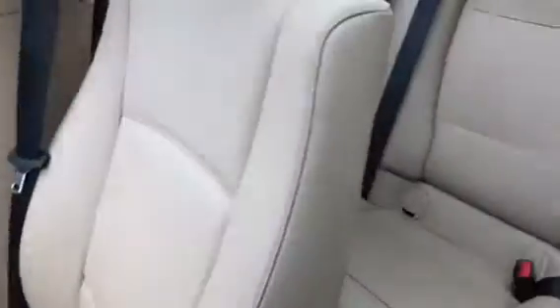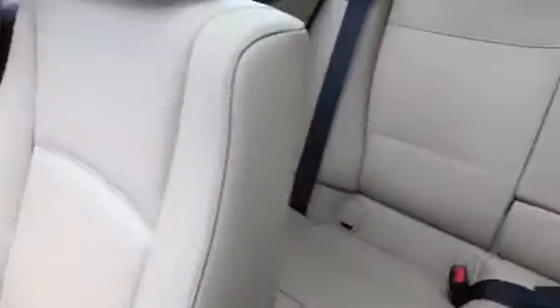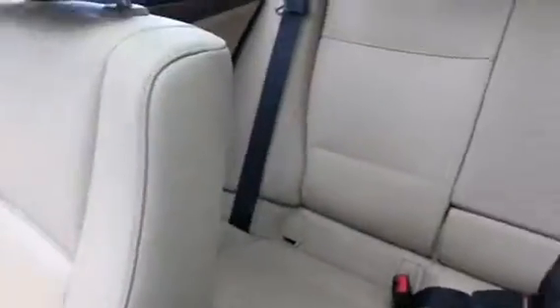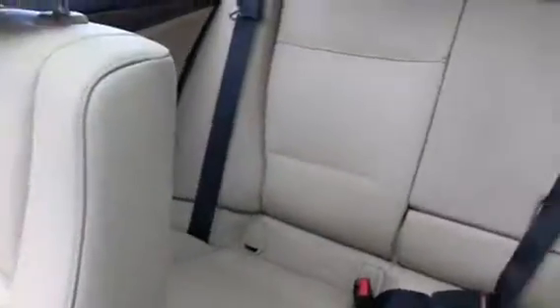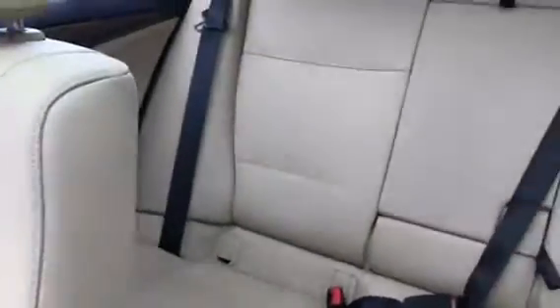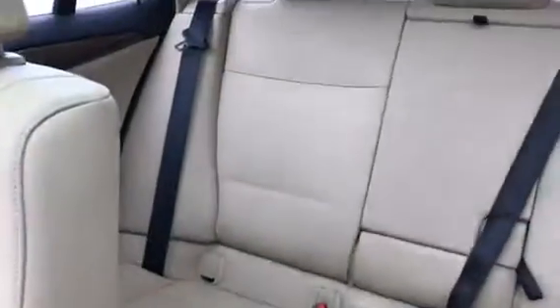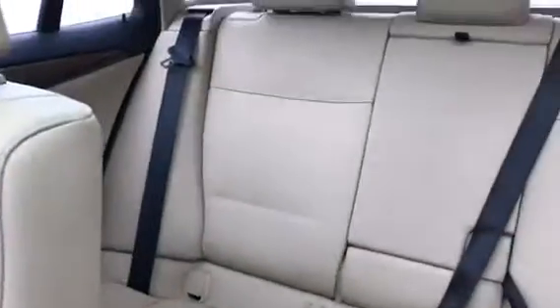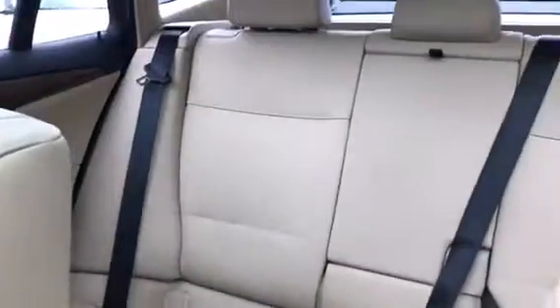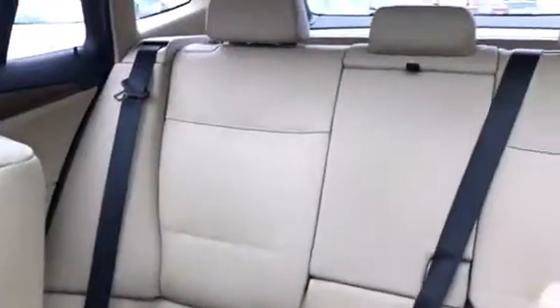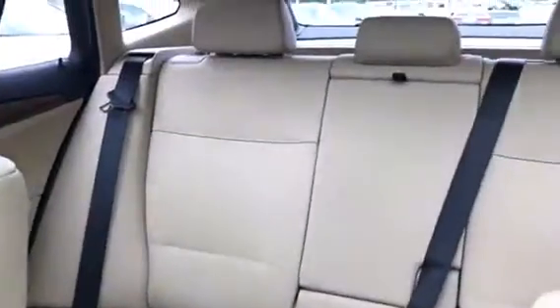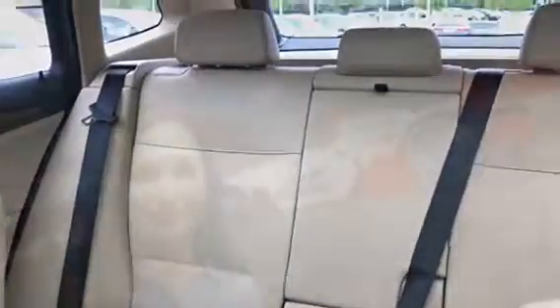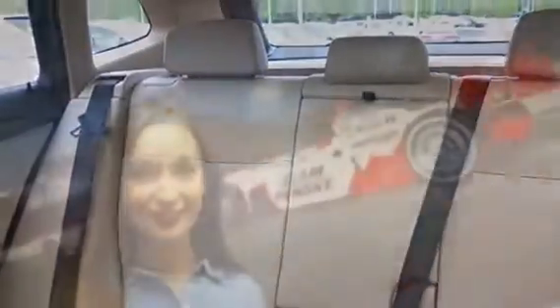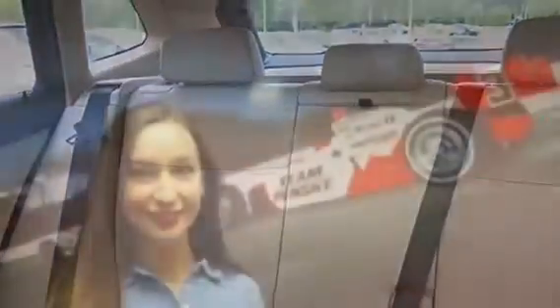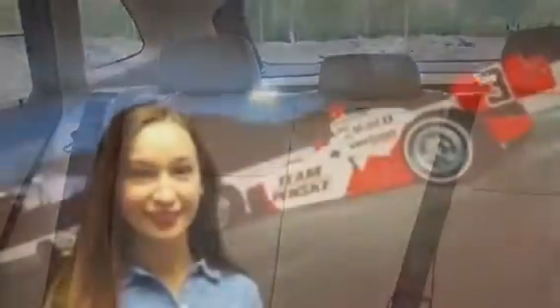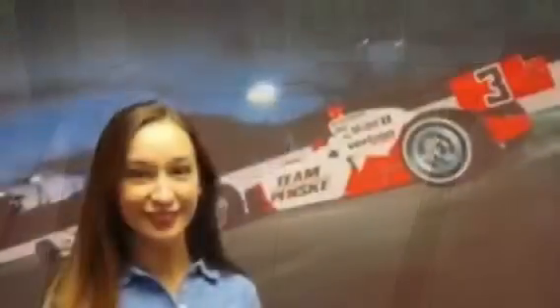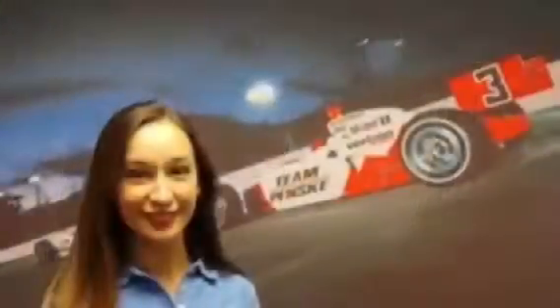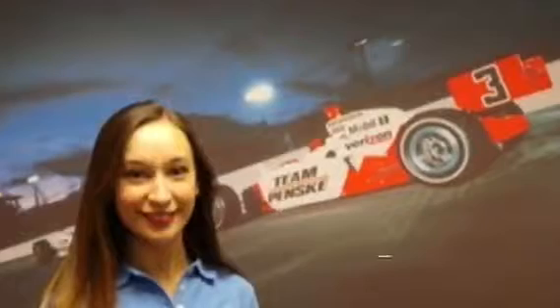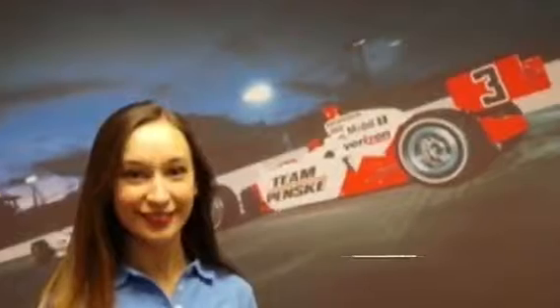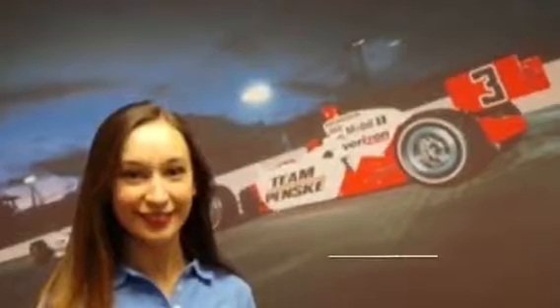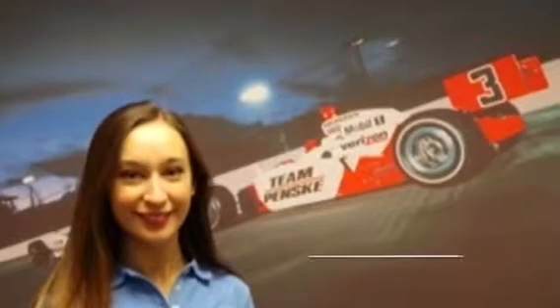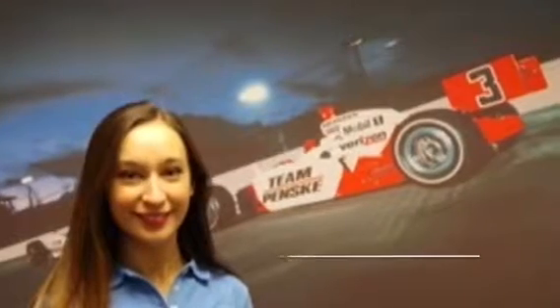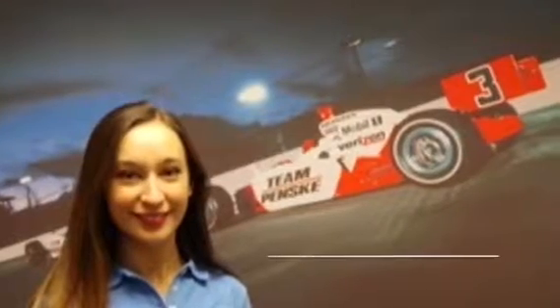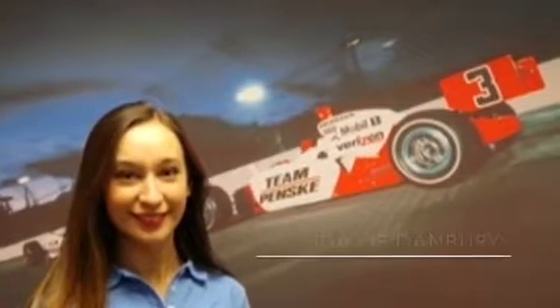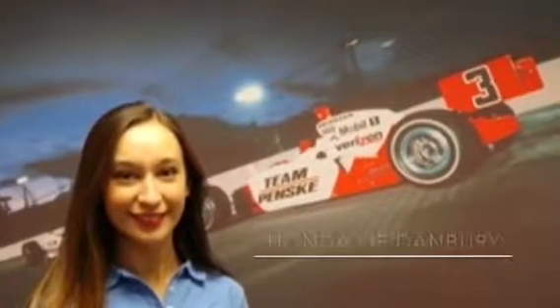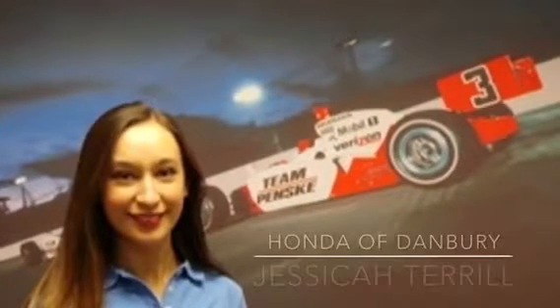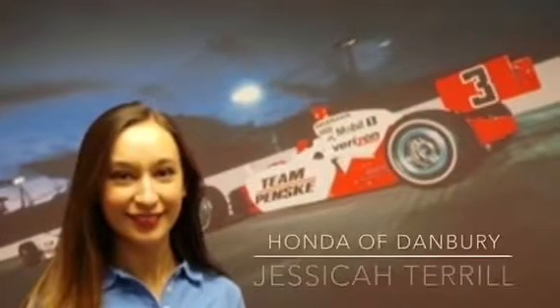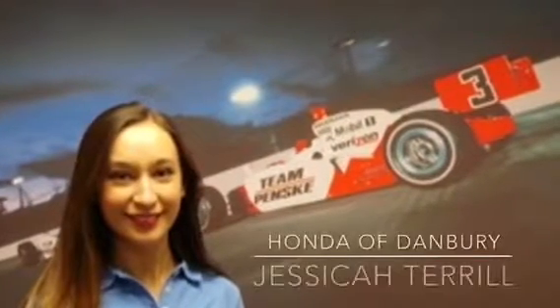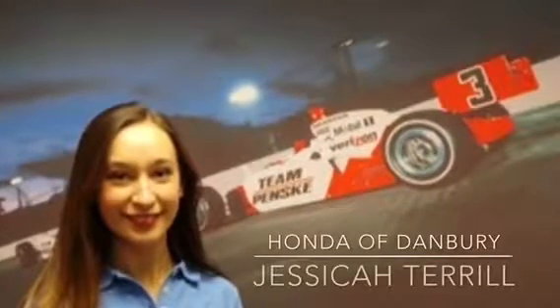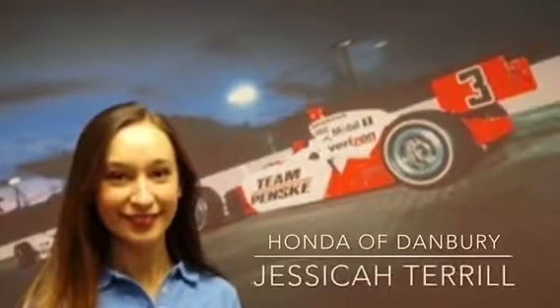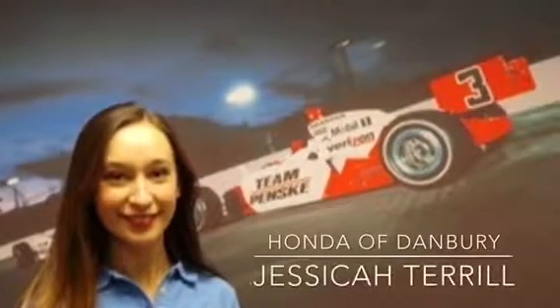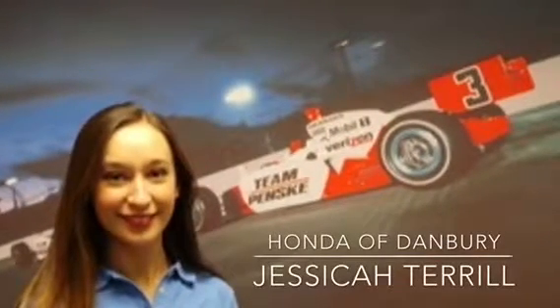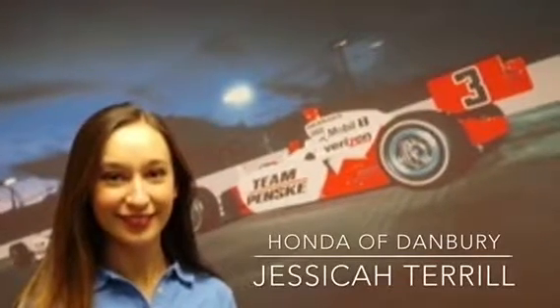And then the leather seating, of course. If you have any questions or need anything else, please let us know — and thank you again for watching.